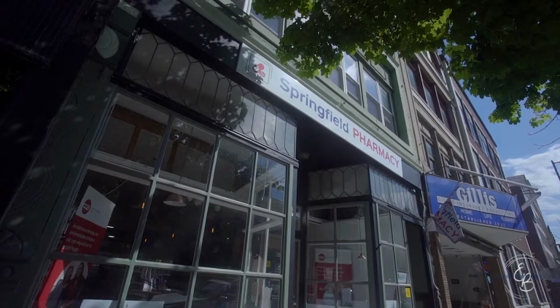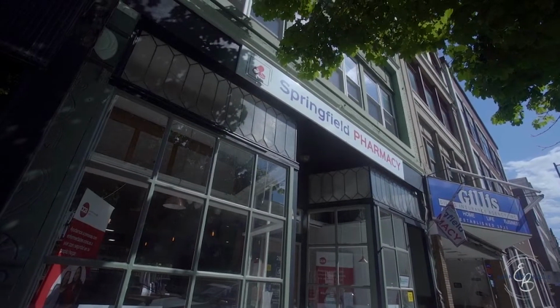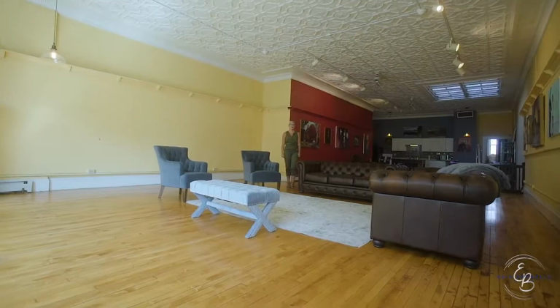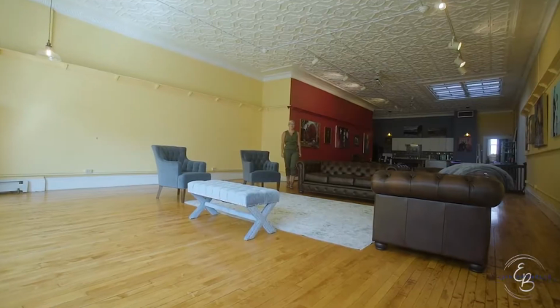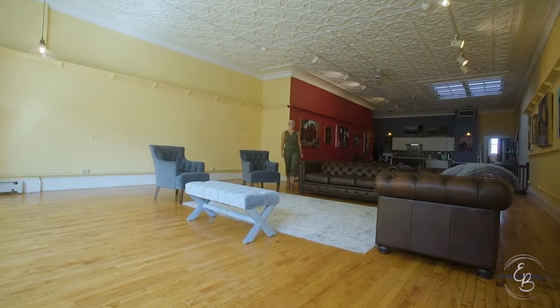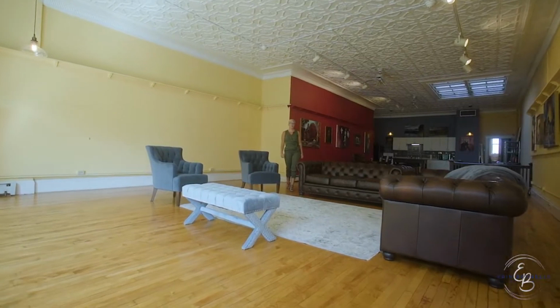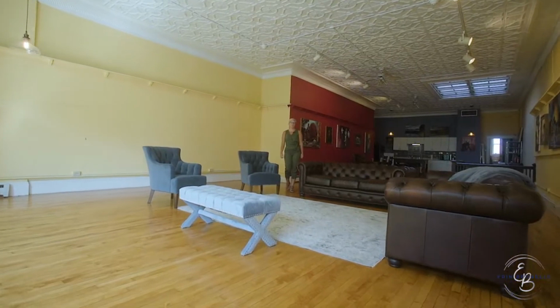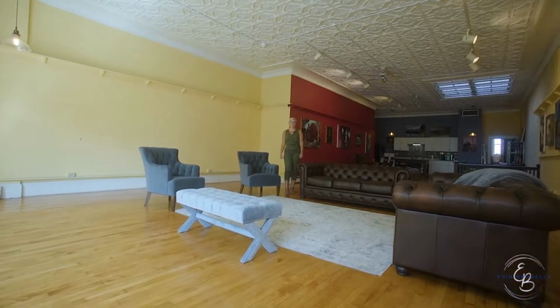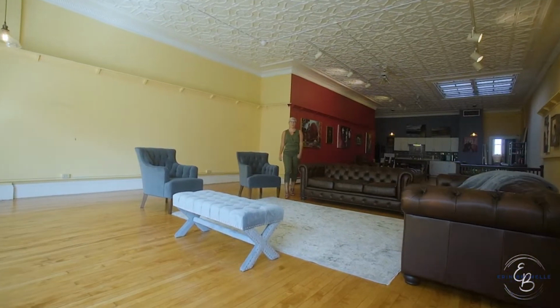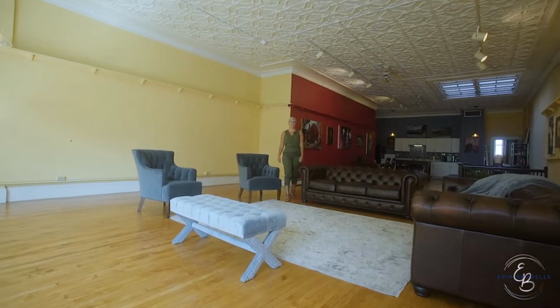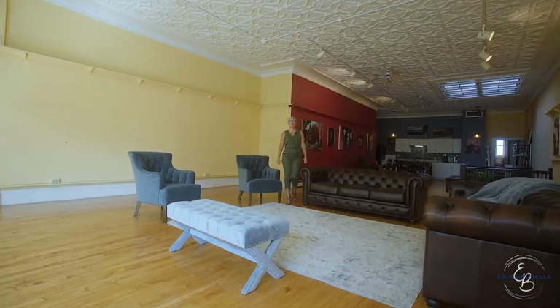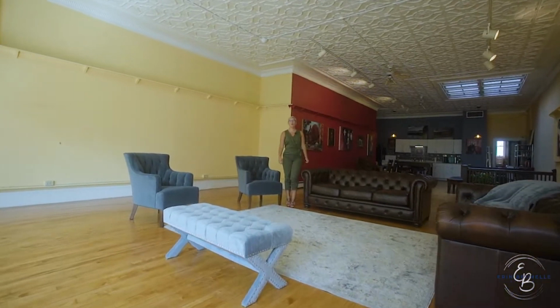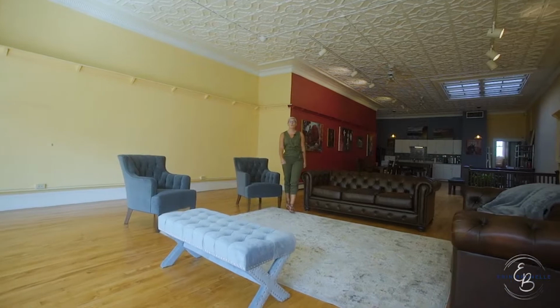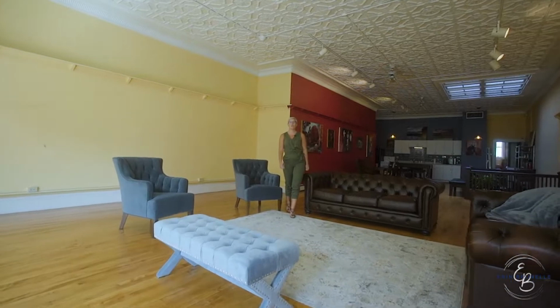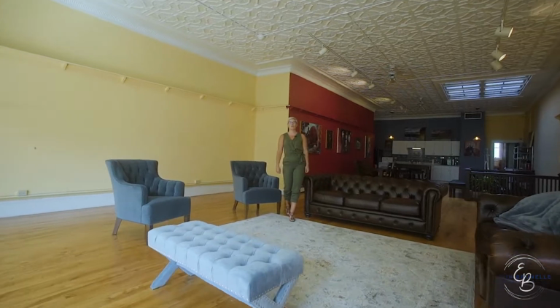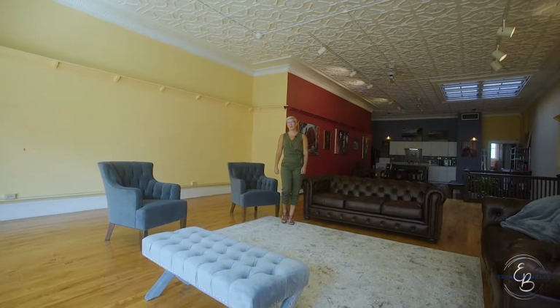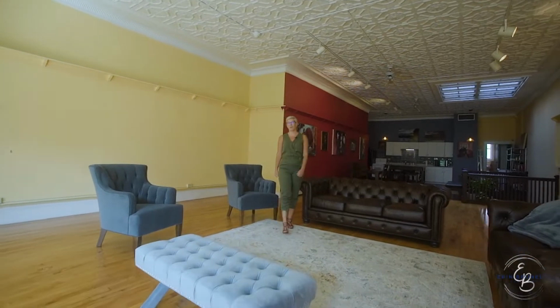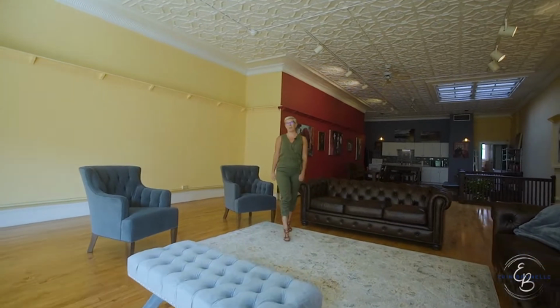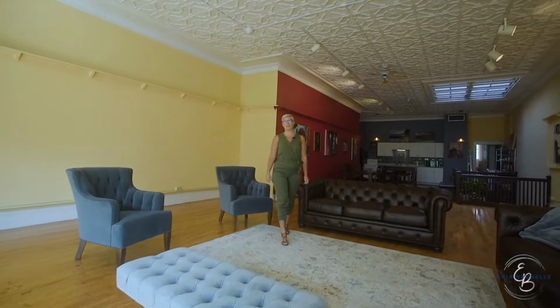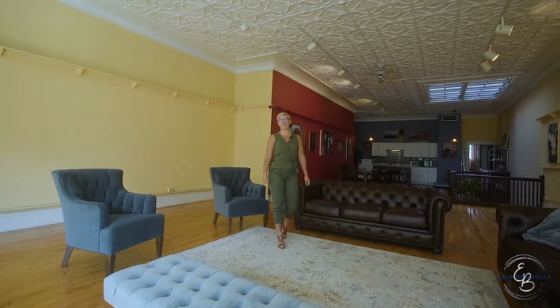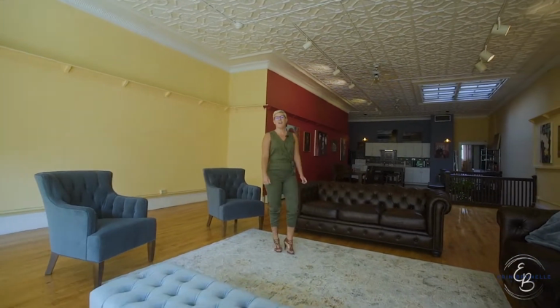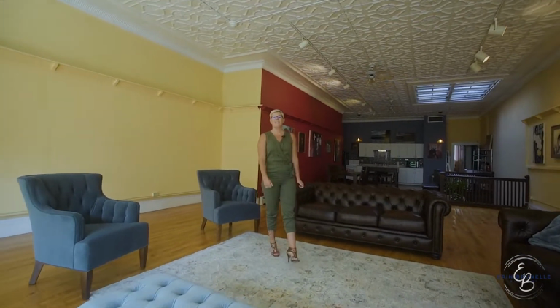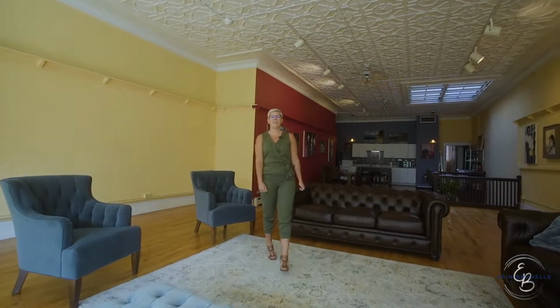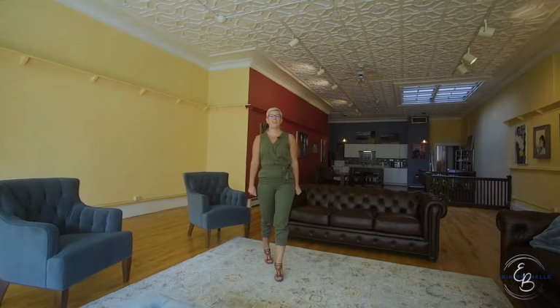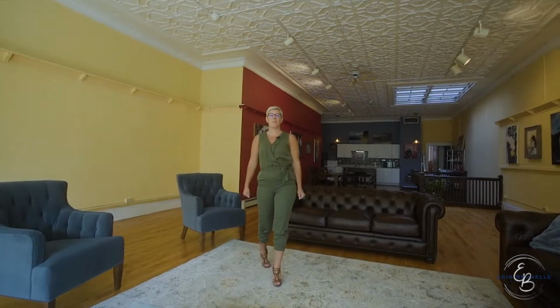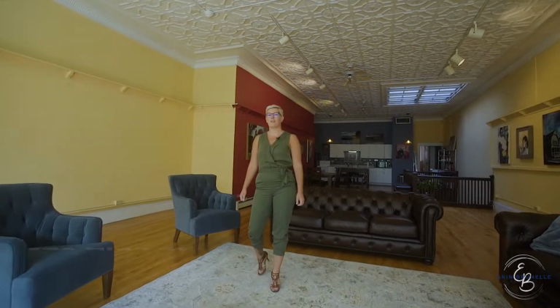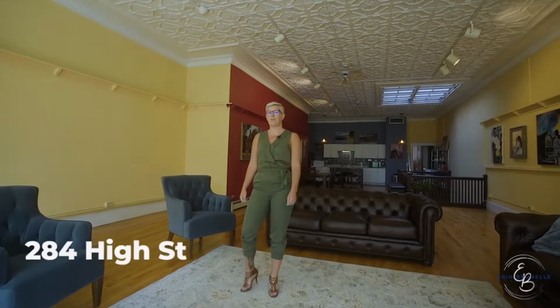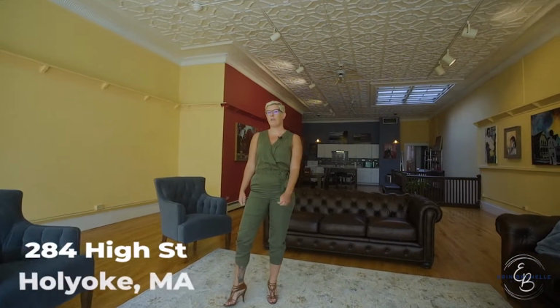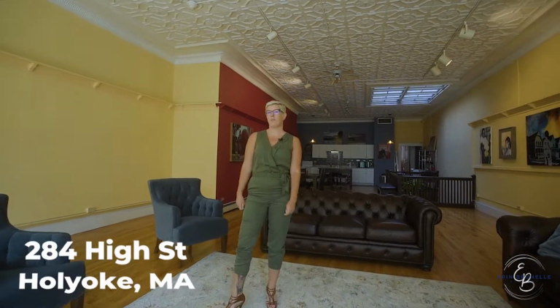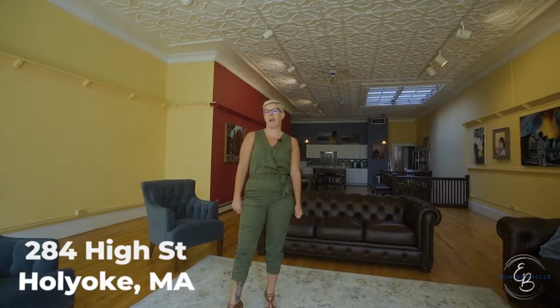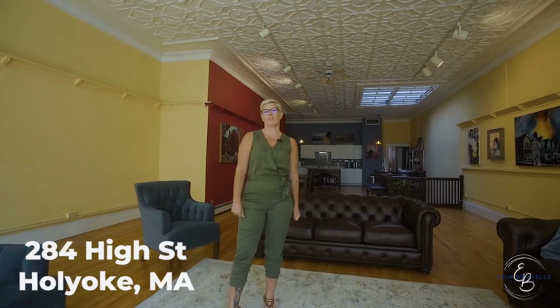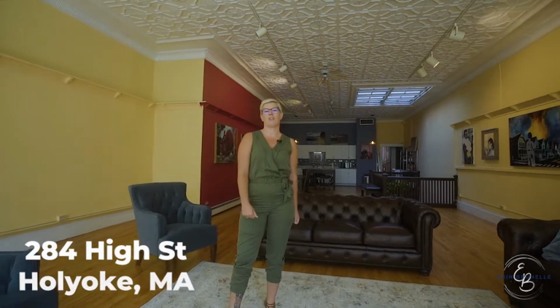Hi, I'm Erin Brunell, your local realtor with Coldwell Banker. Today I'm at 284 High Street.